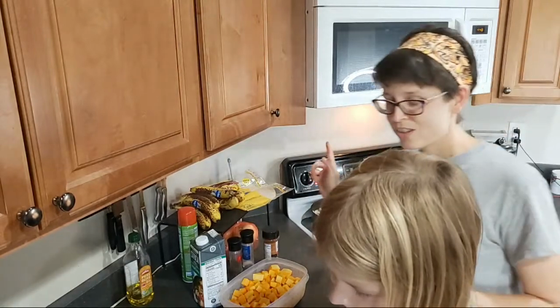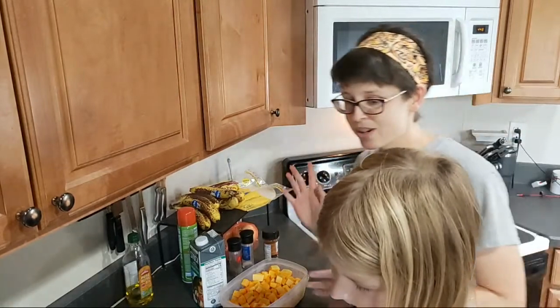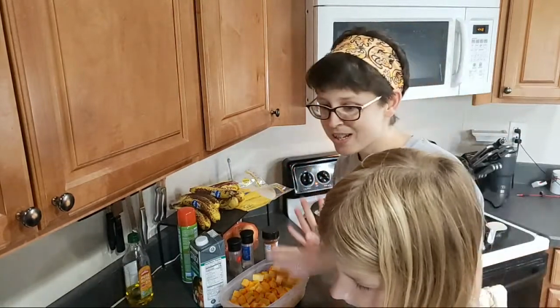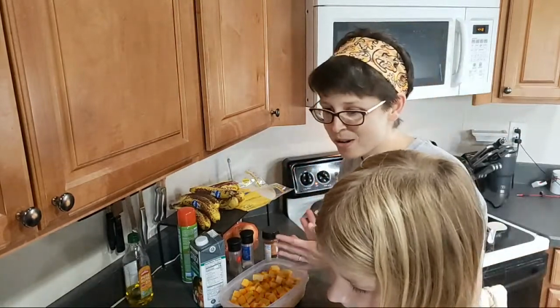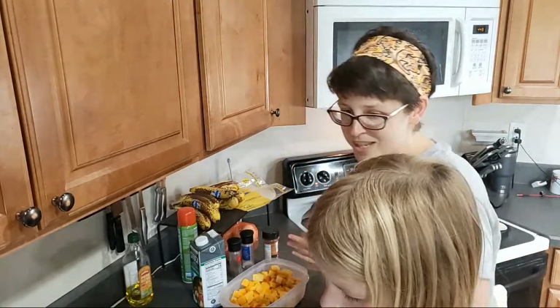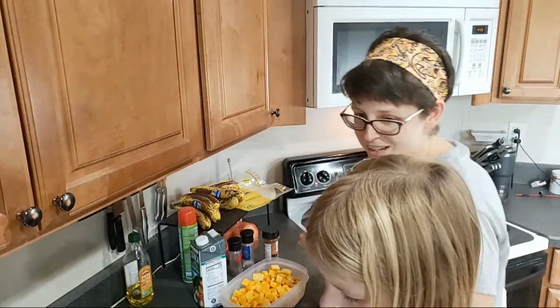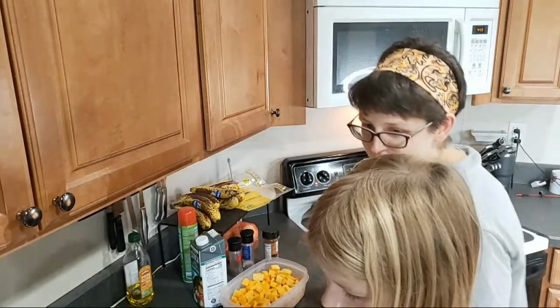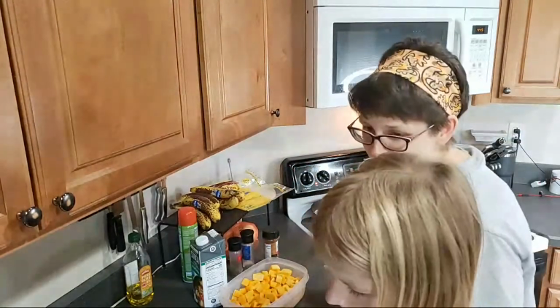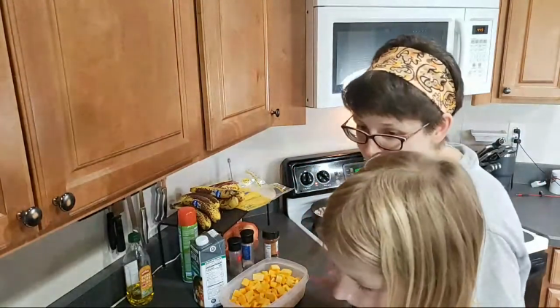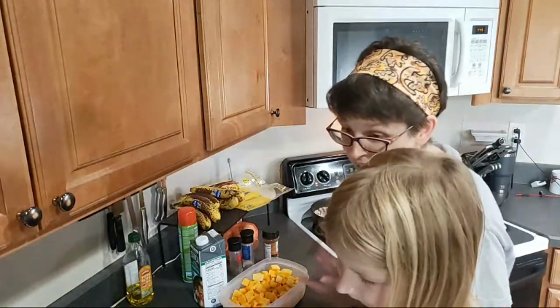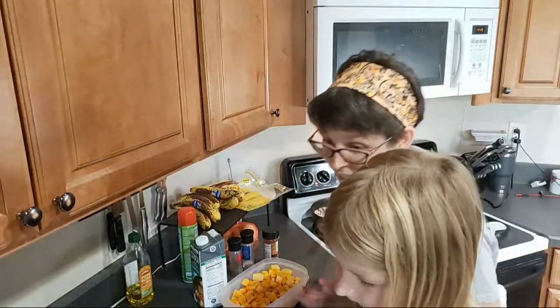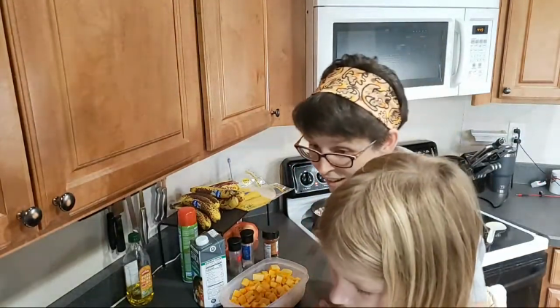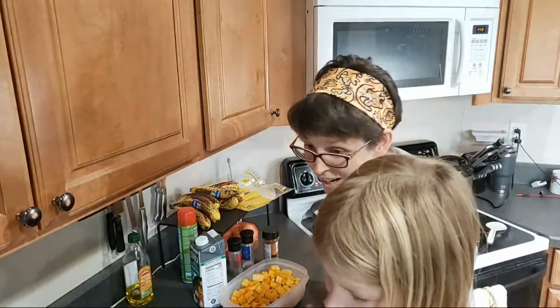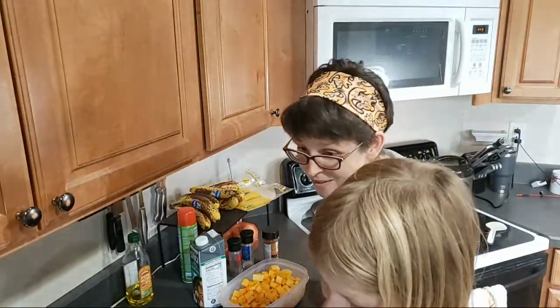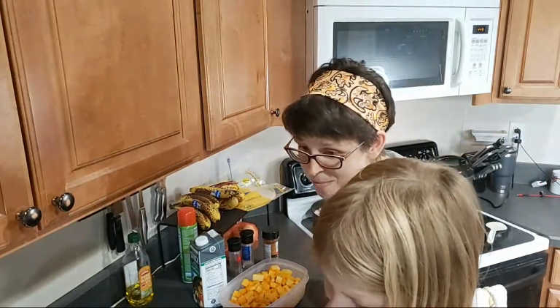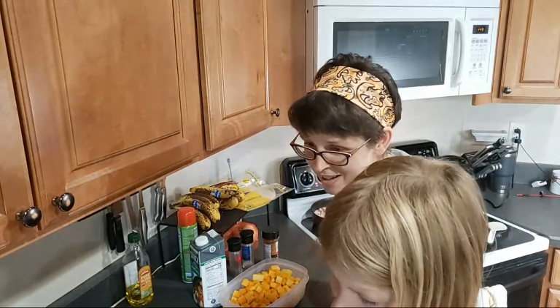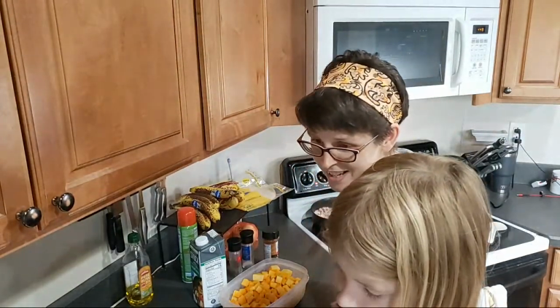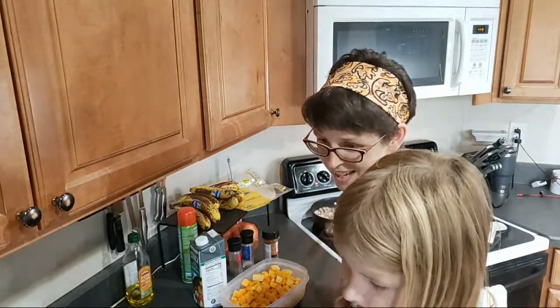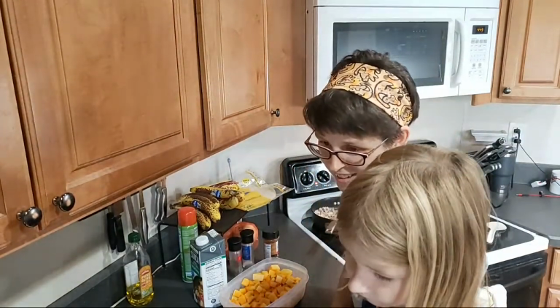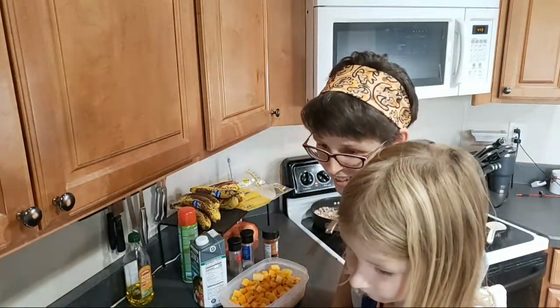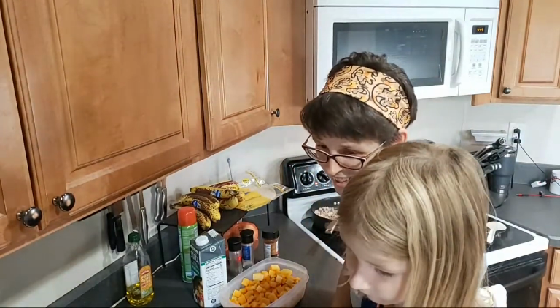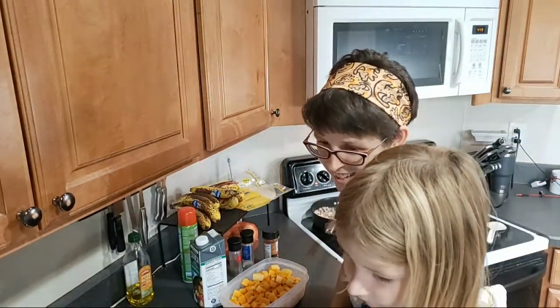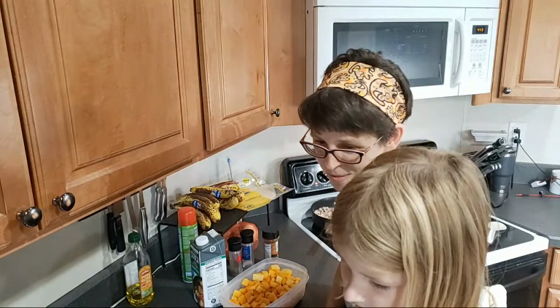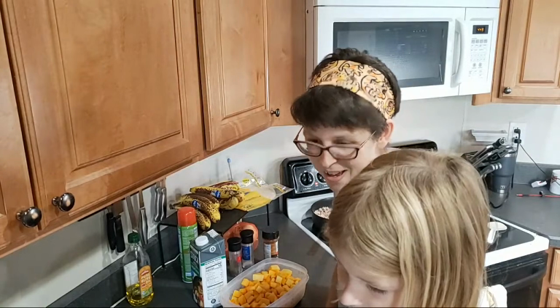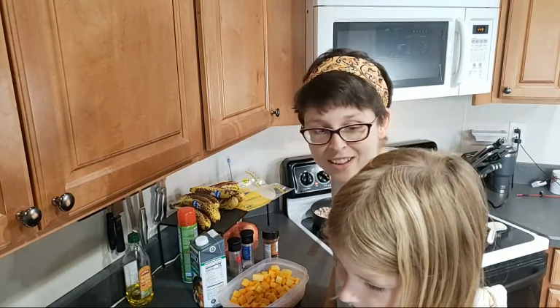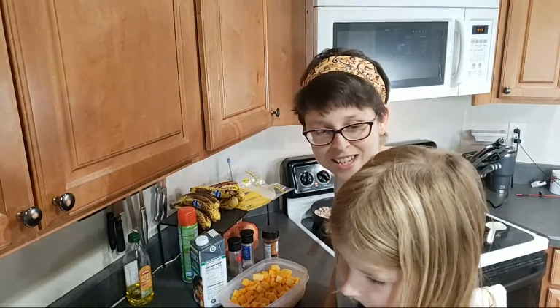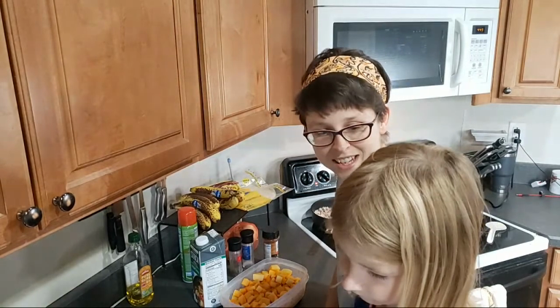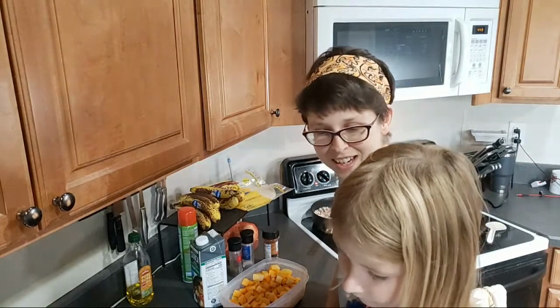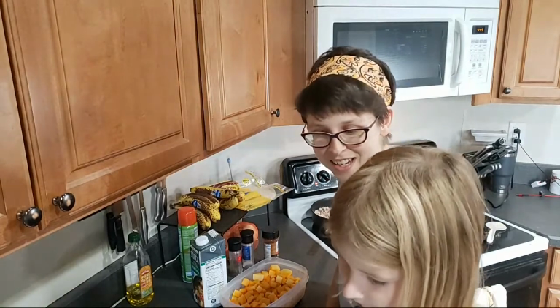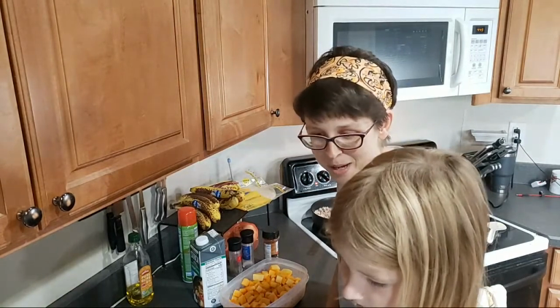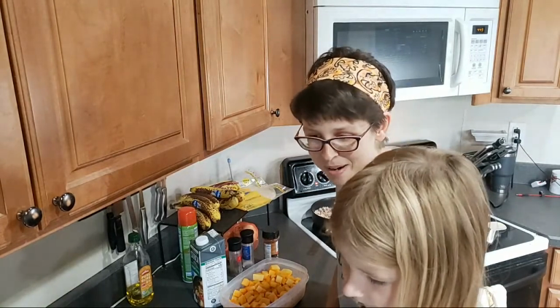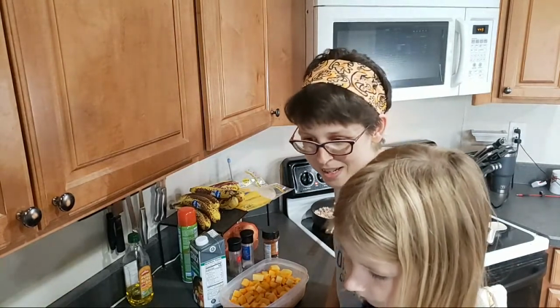Turkey is almost done cooking. Roberta is here — thank you. Allison is amazing.